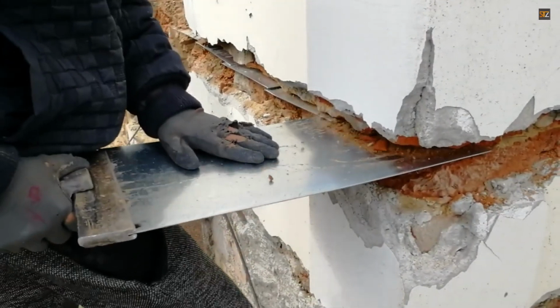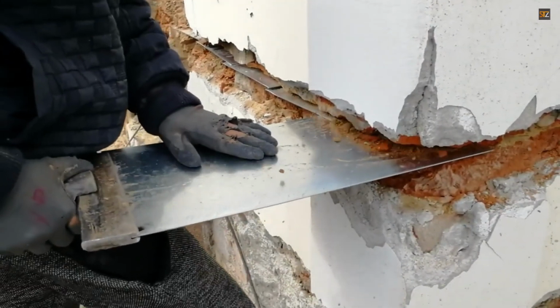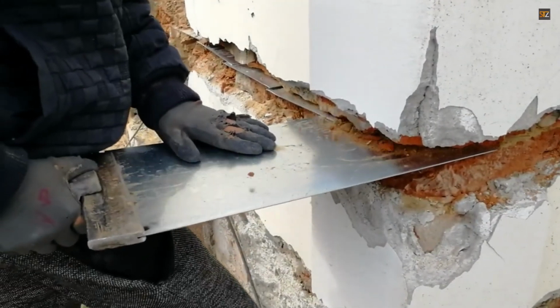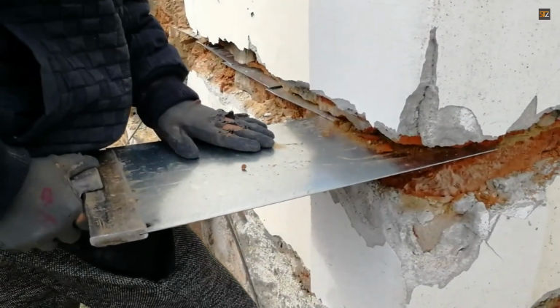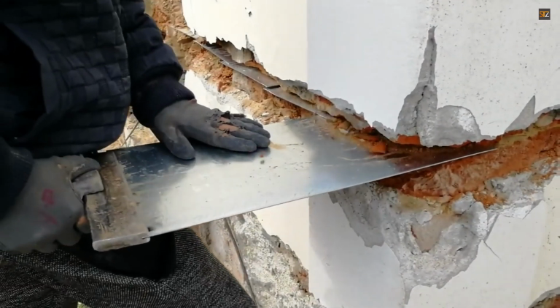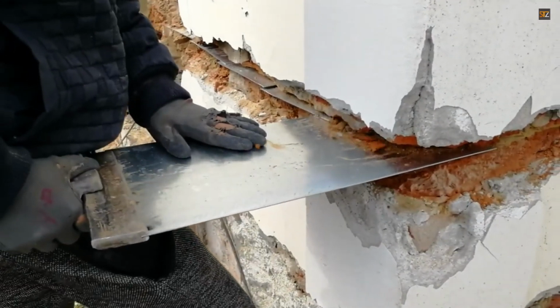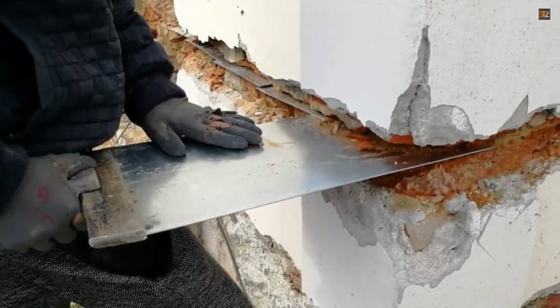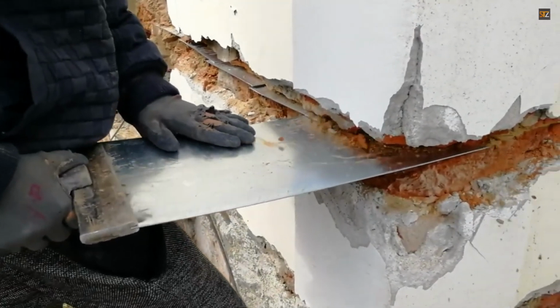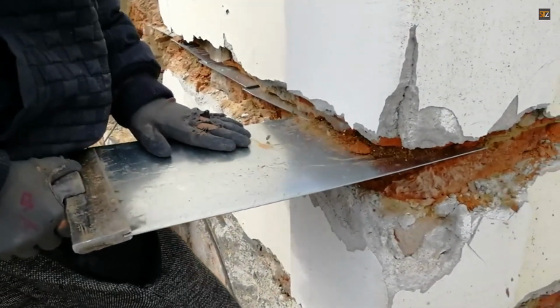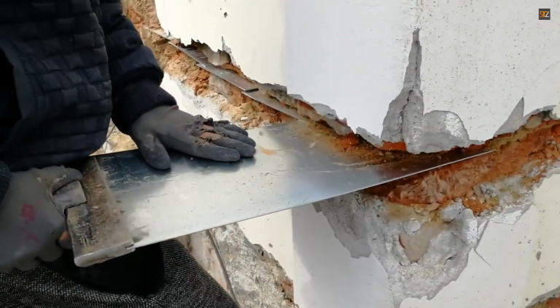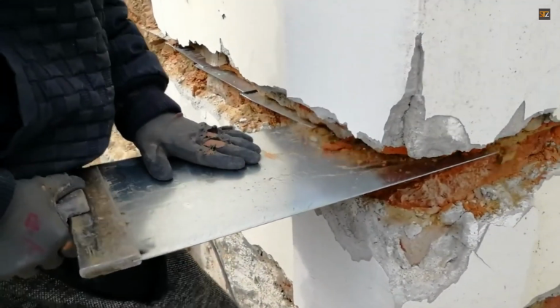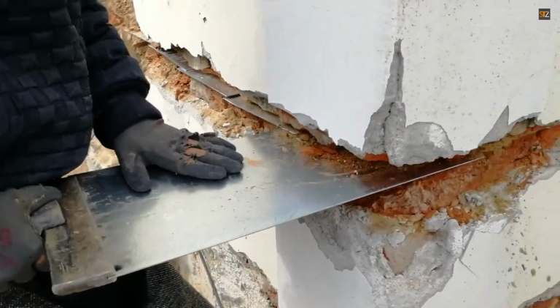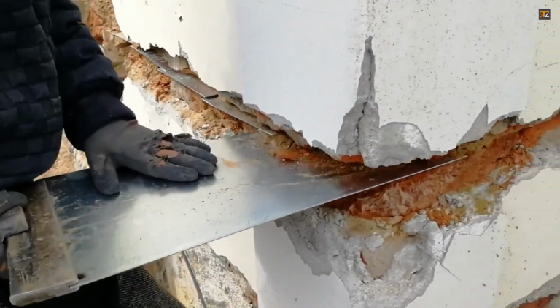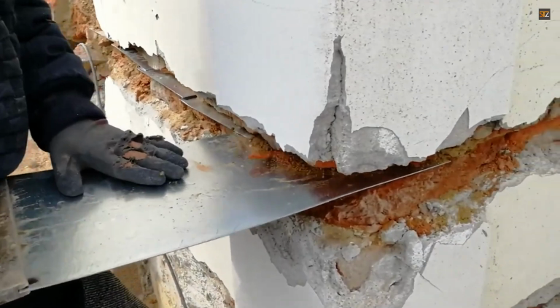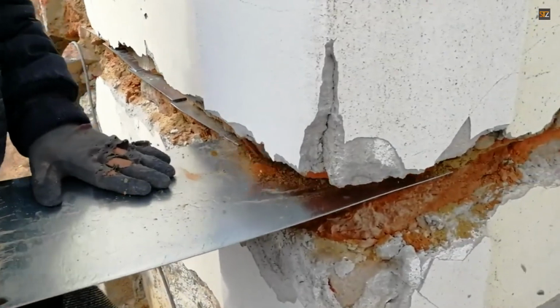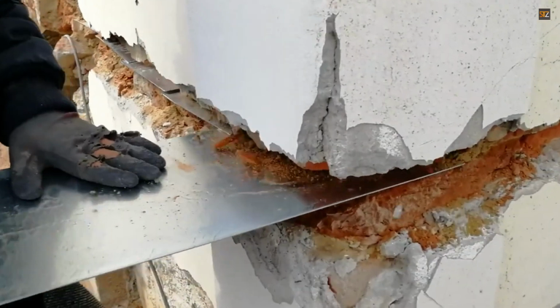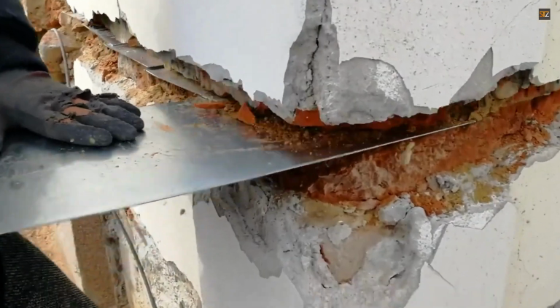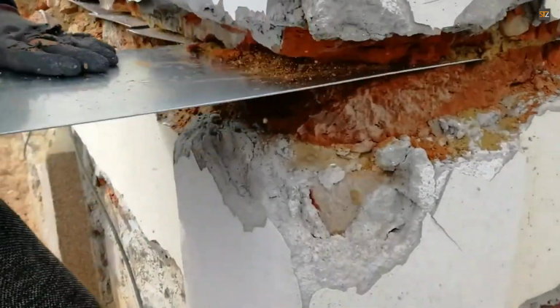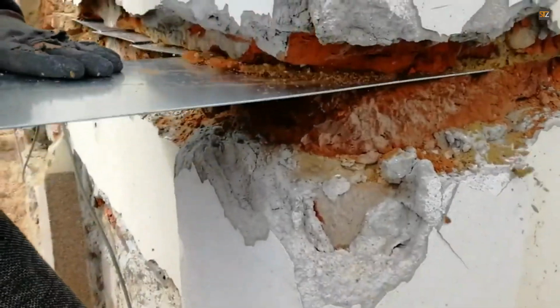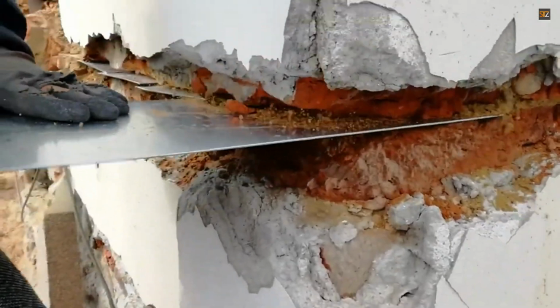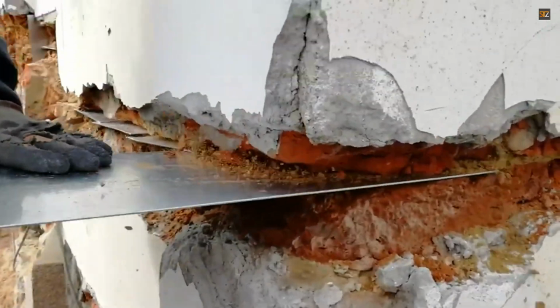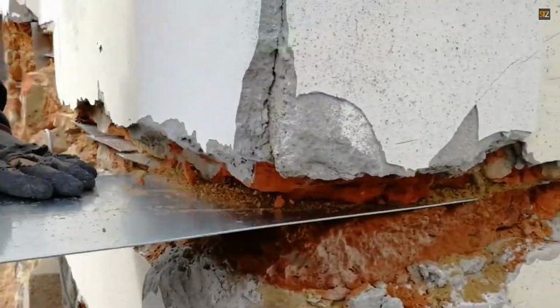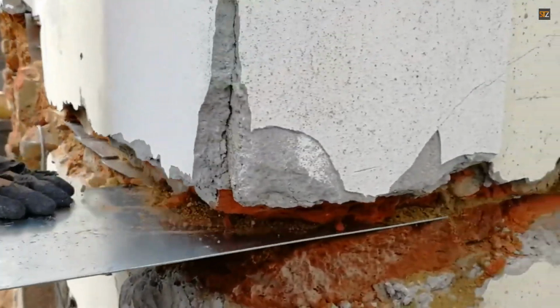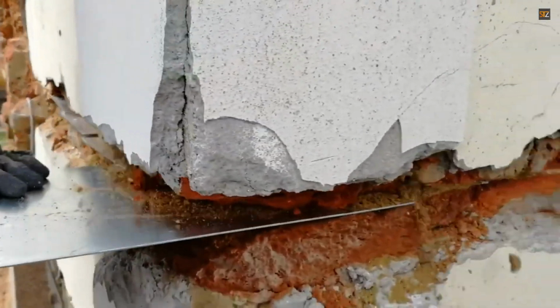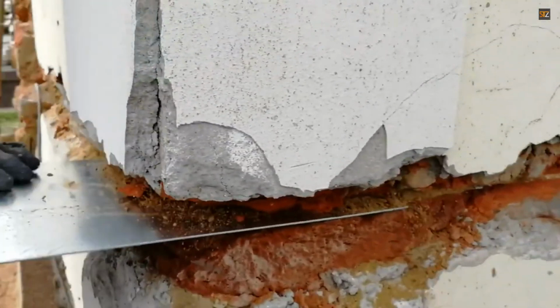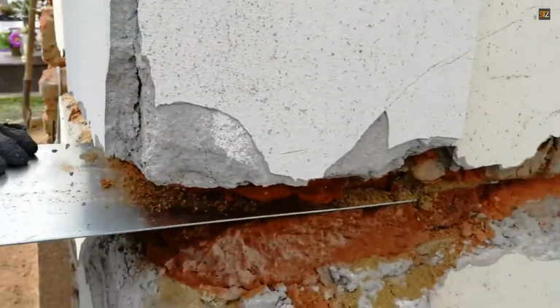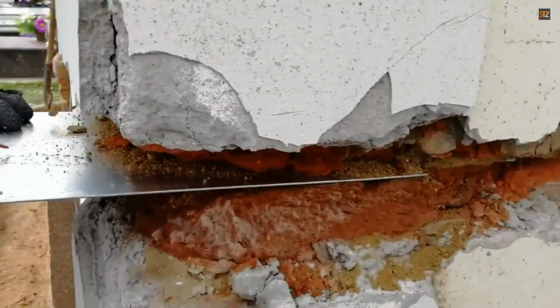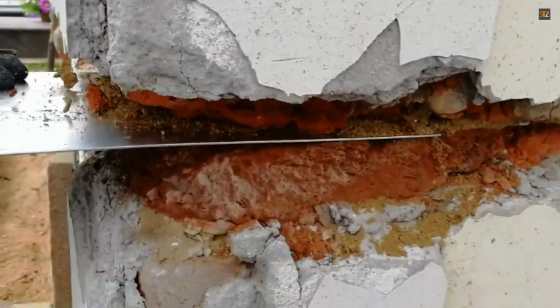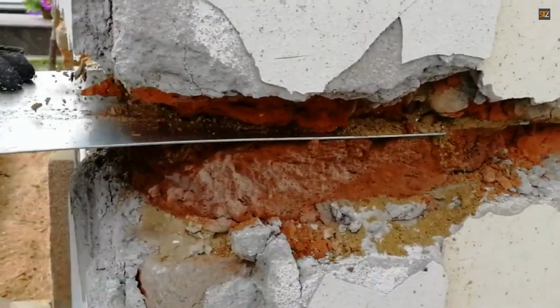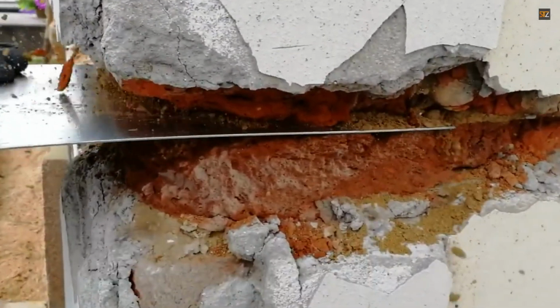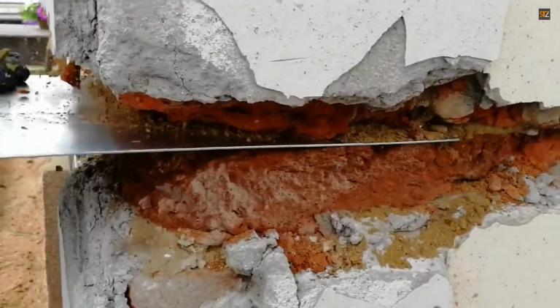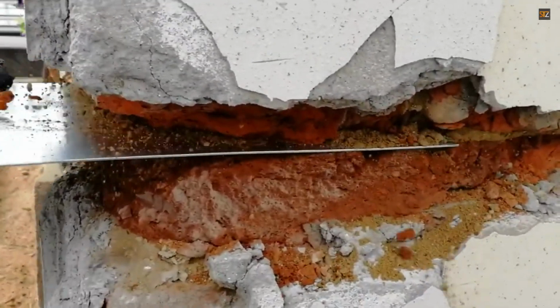Structural integrity: the plates are inserted into the mortar joints, not the bricks themselves, and the process is designed to maintain the wall's structural integrity.